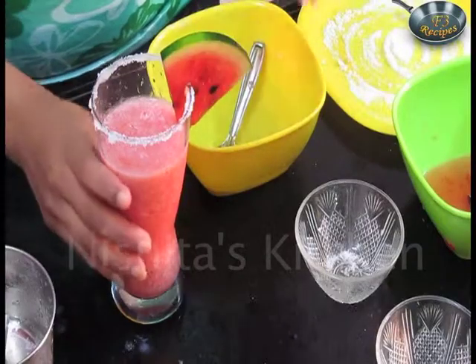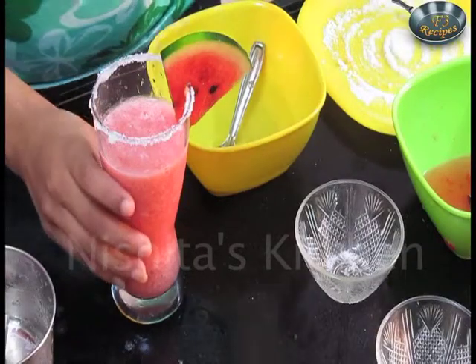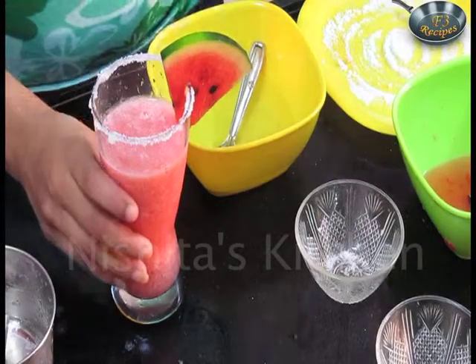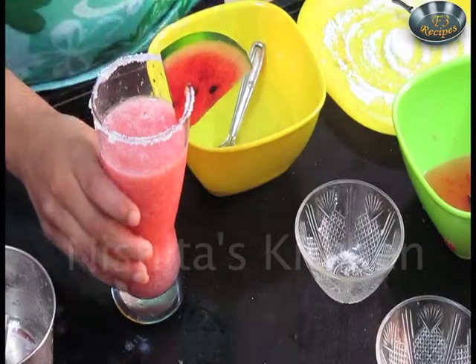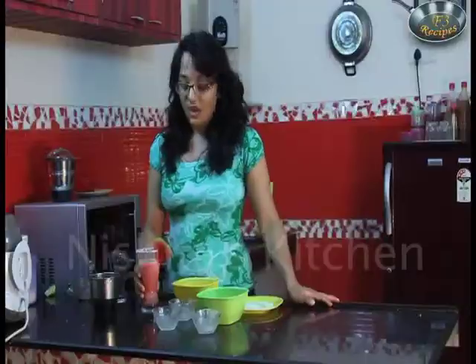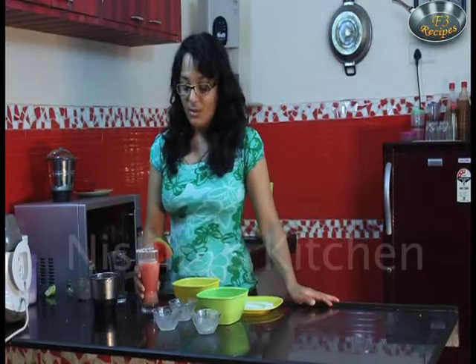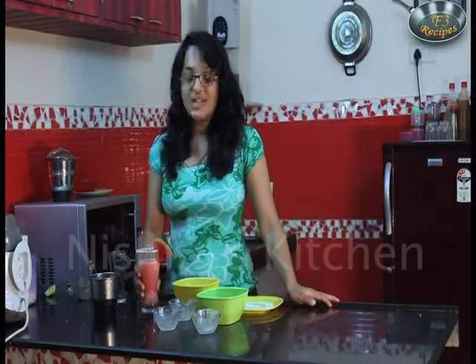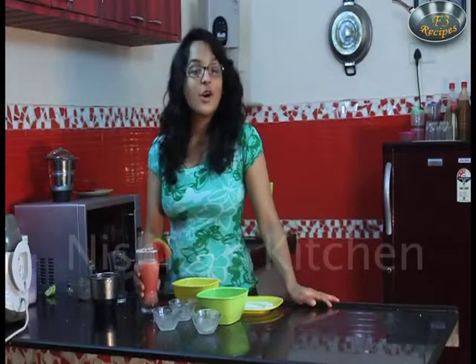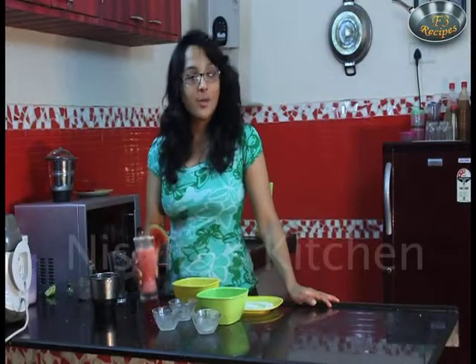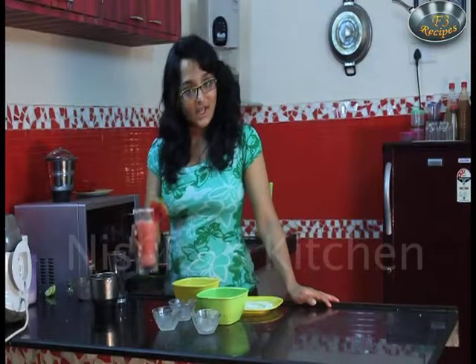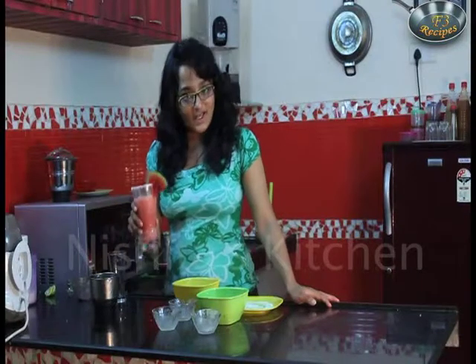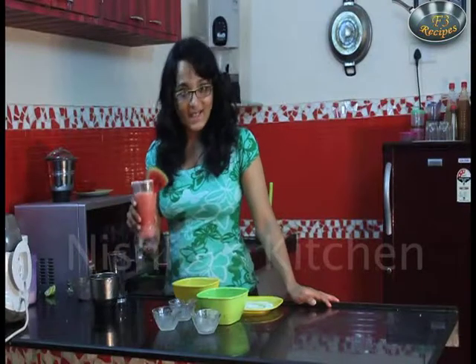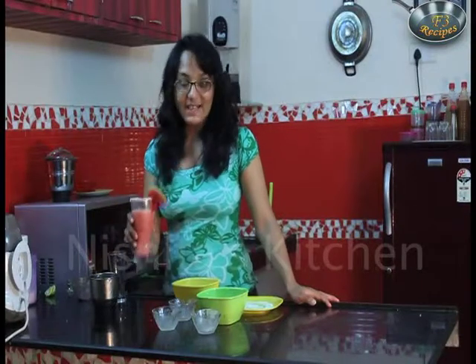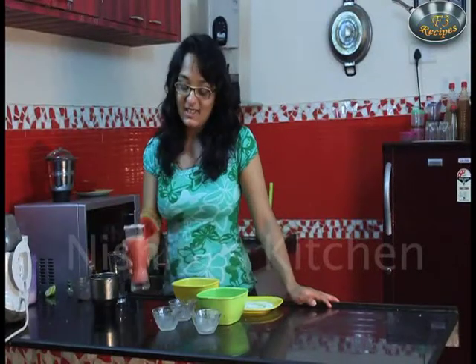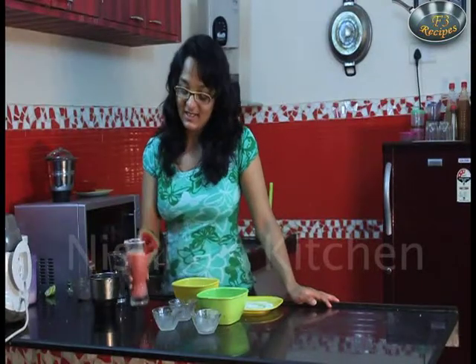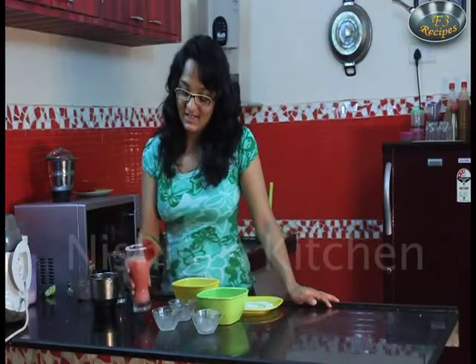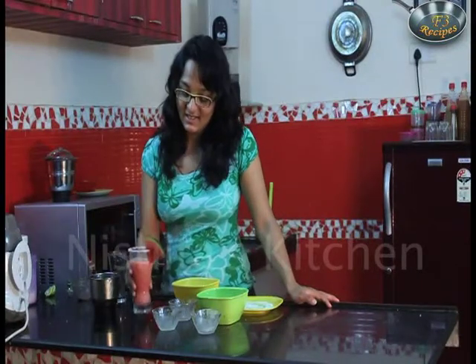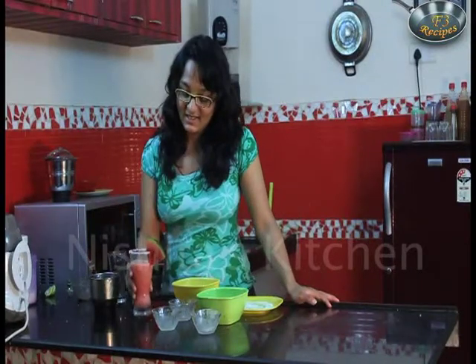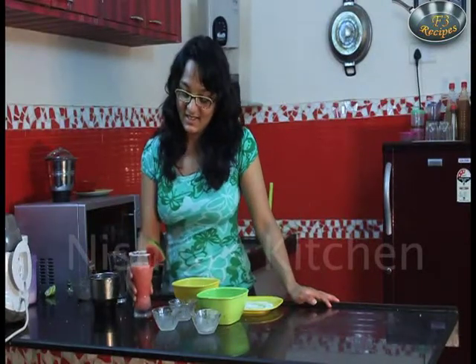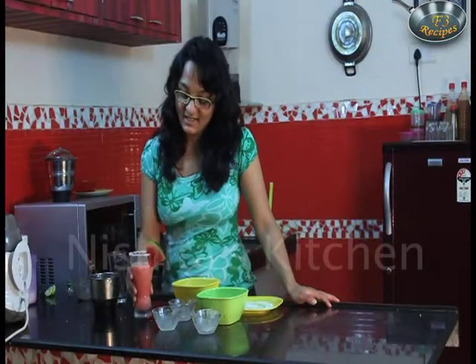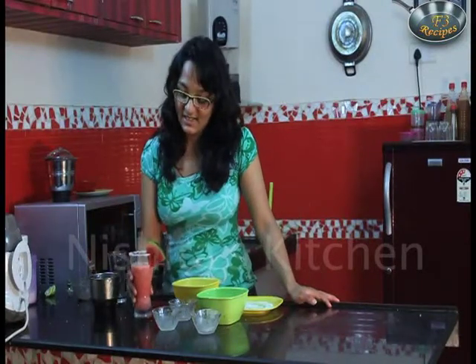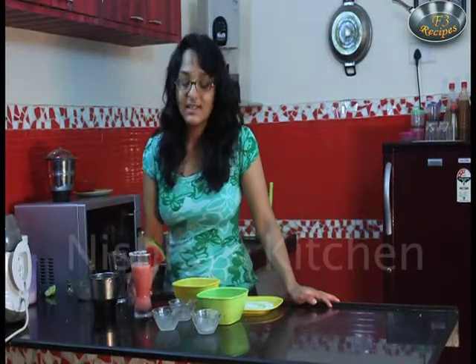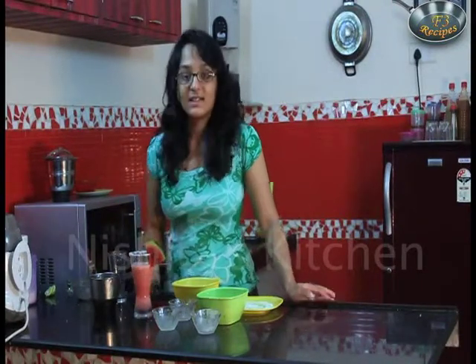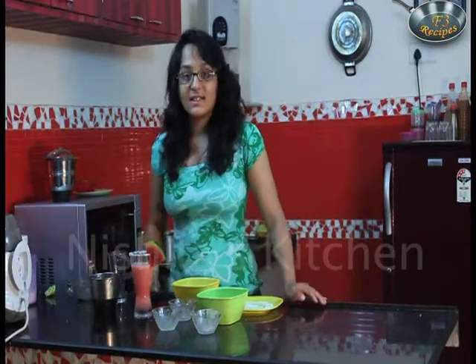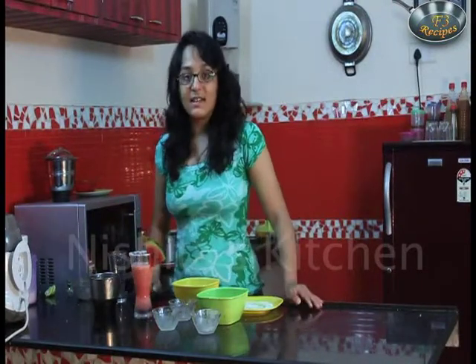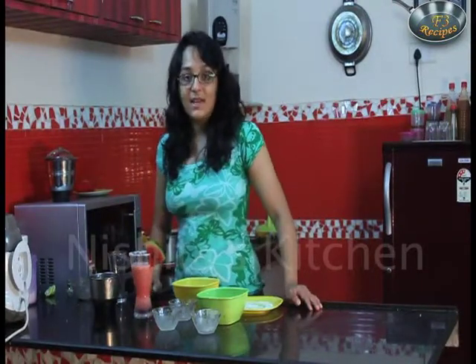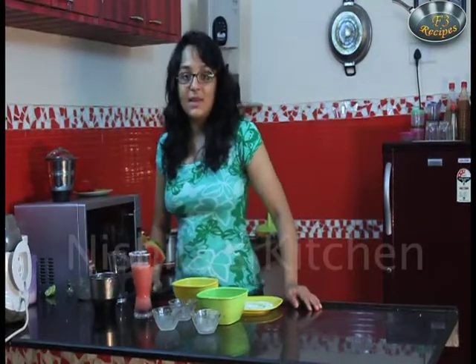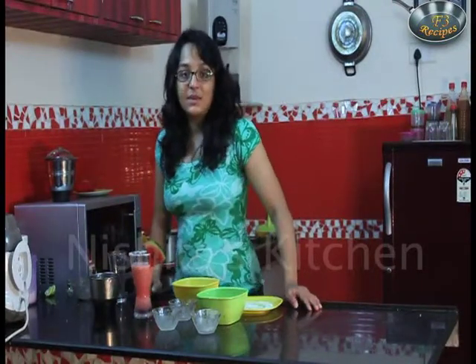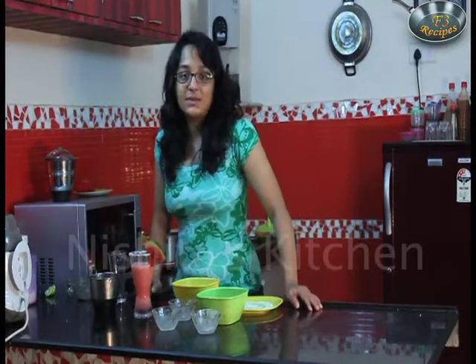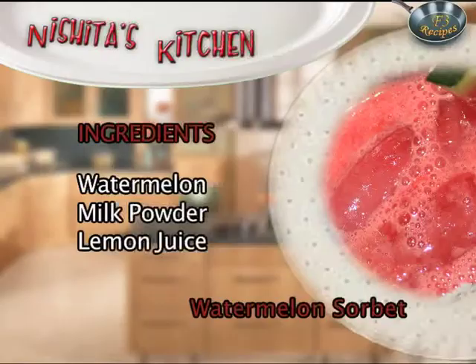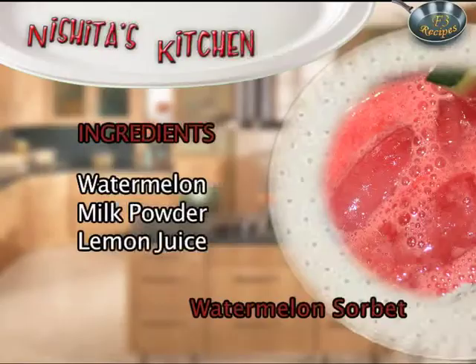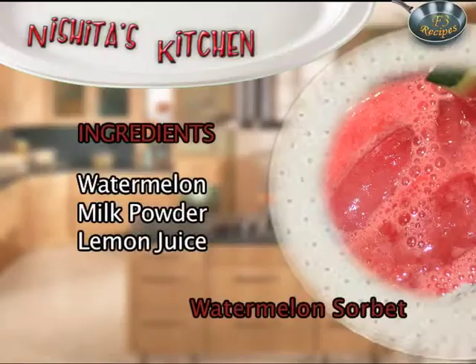Our watermelon sorbet is ready. Thank you!